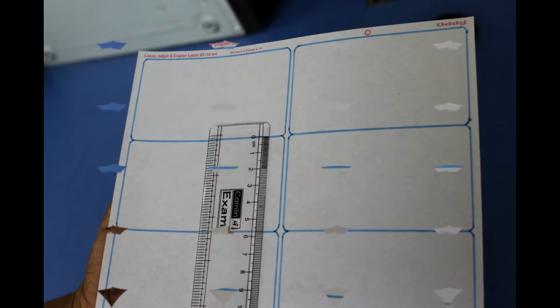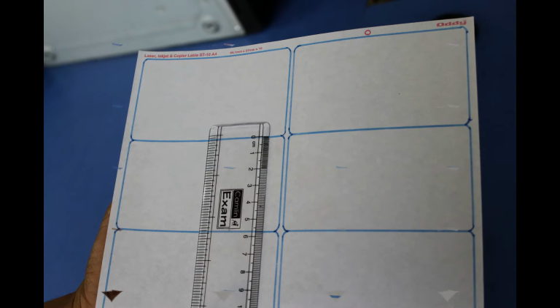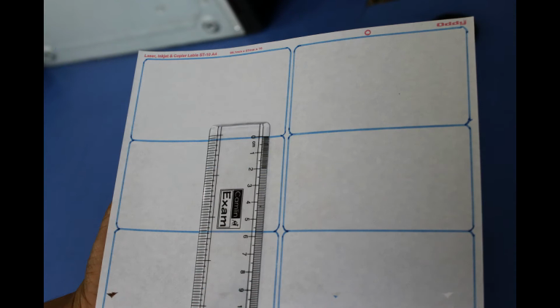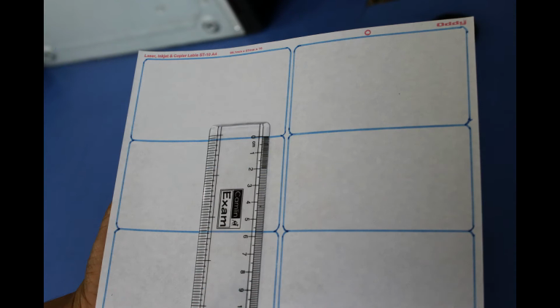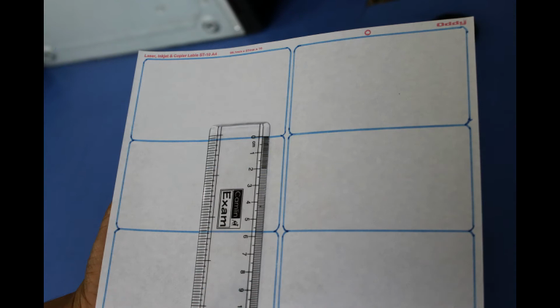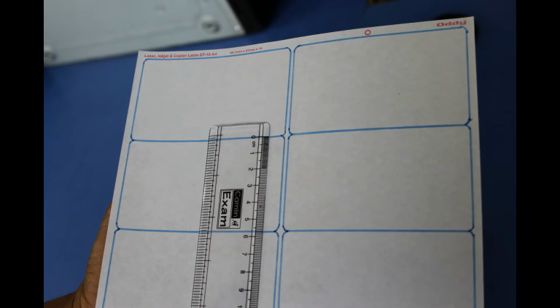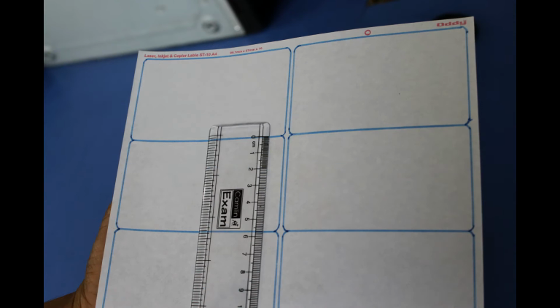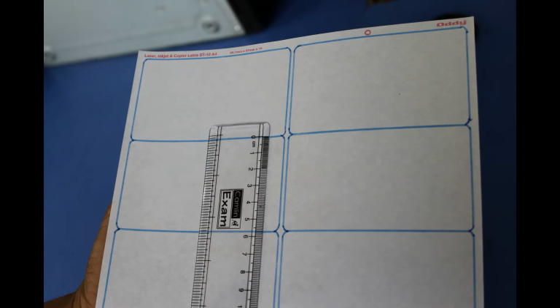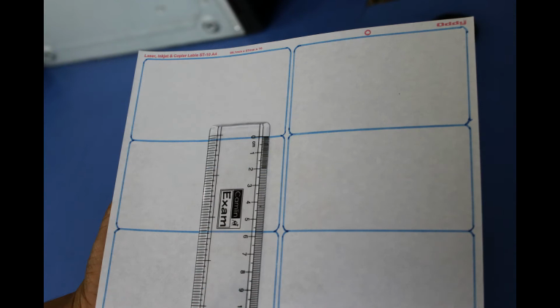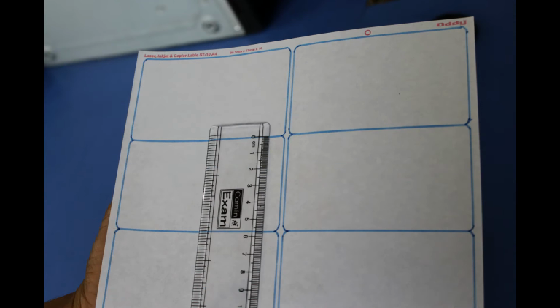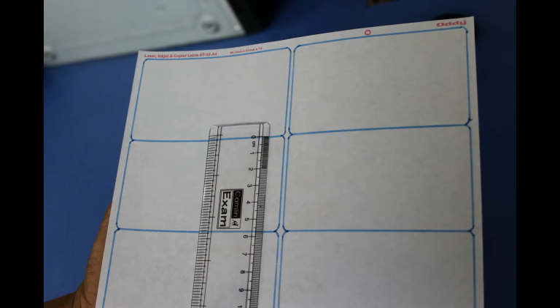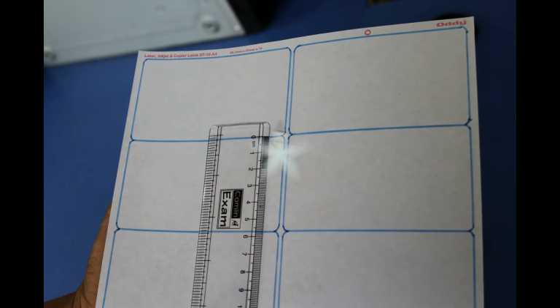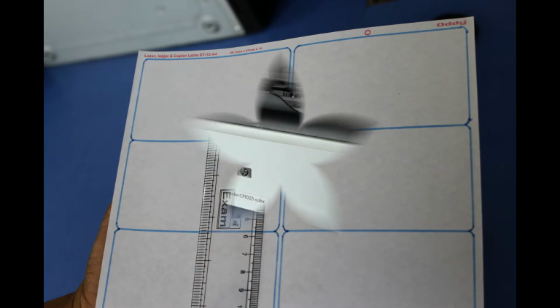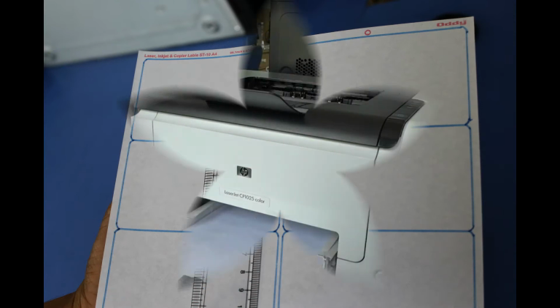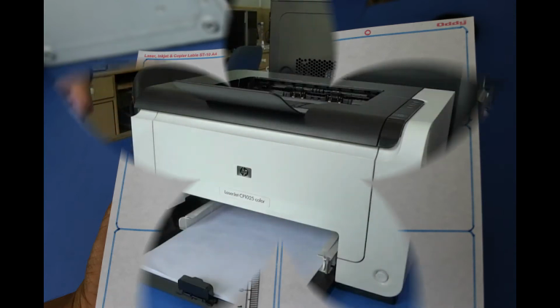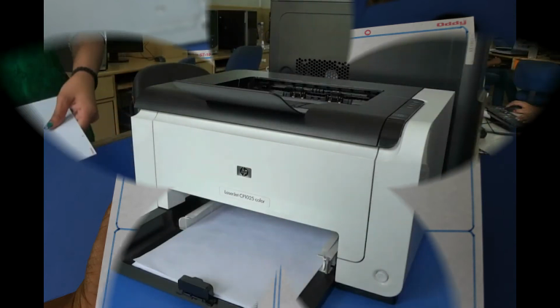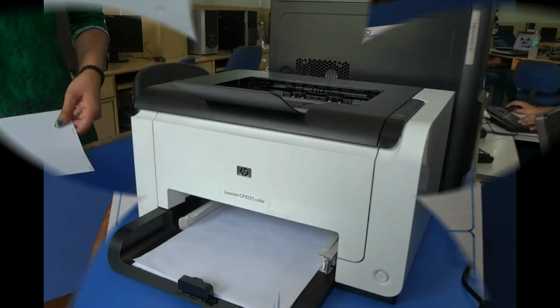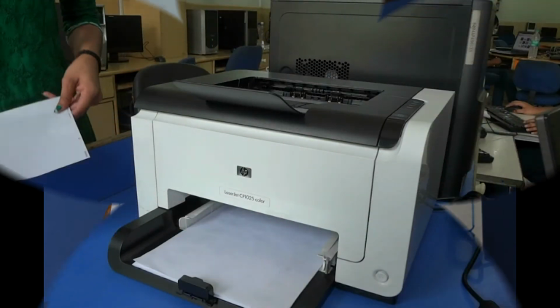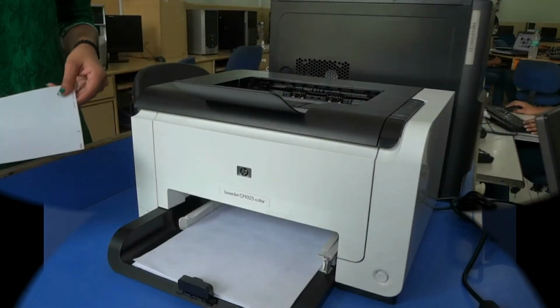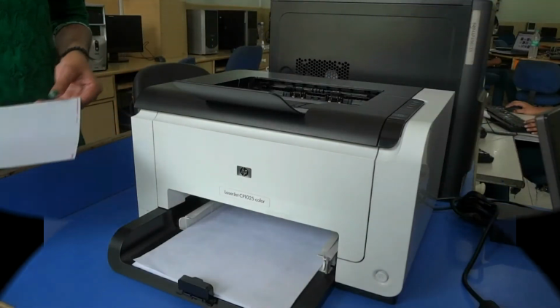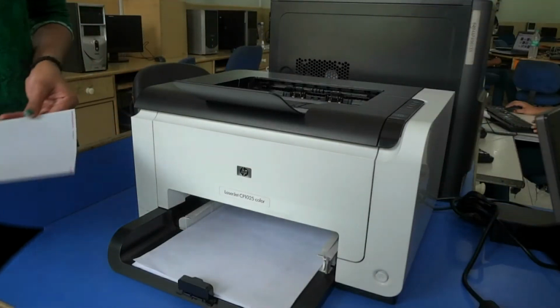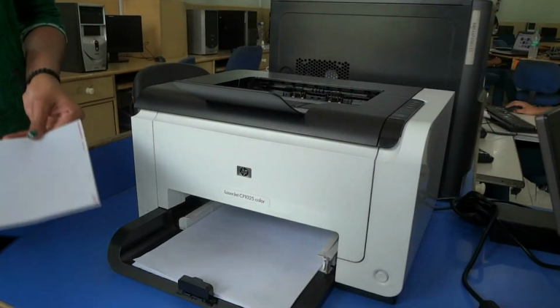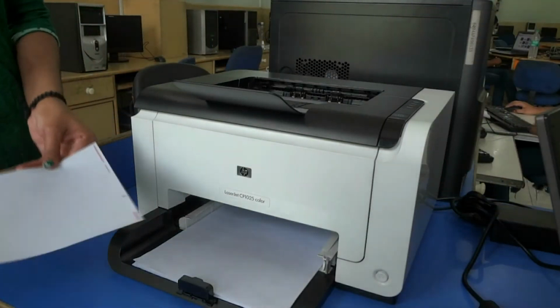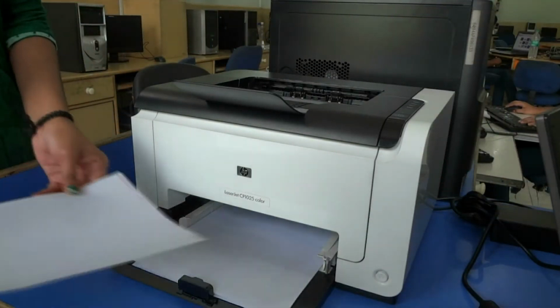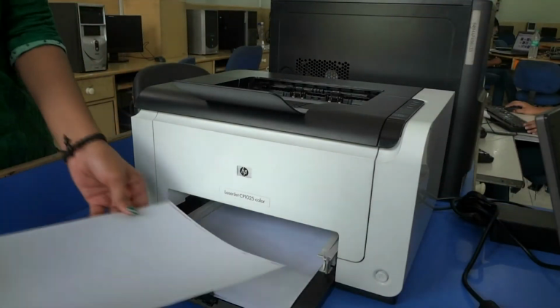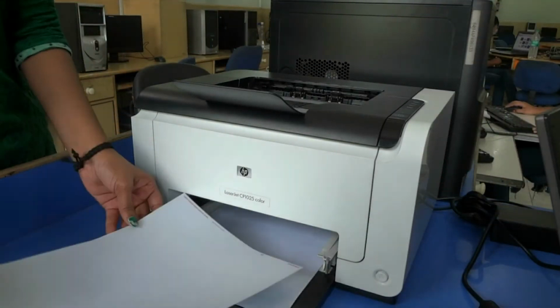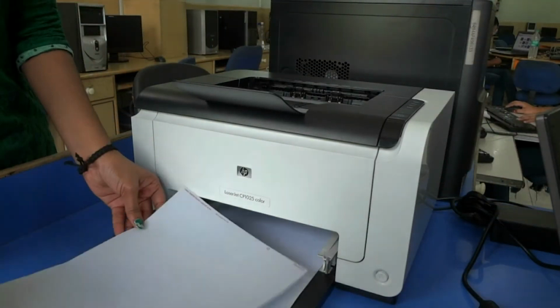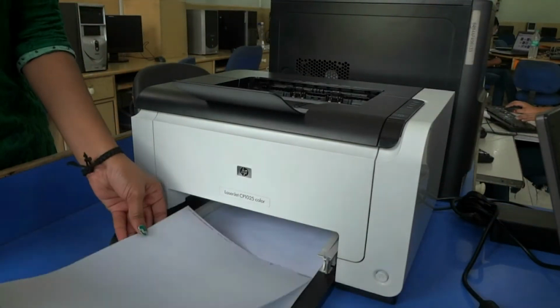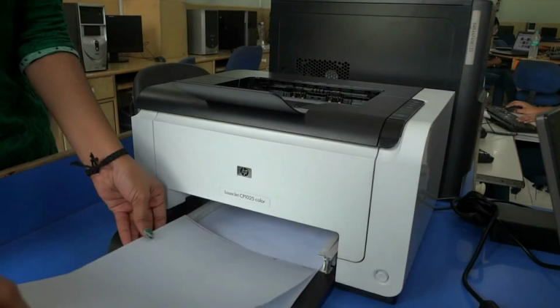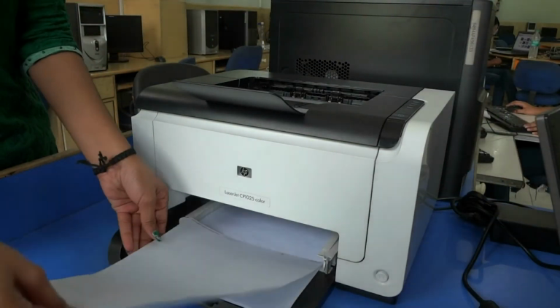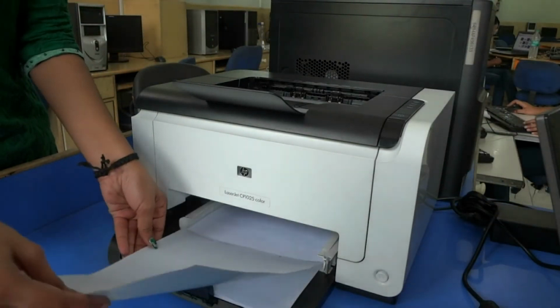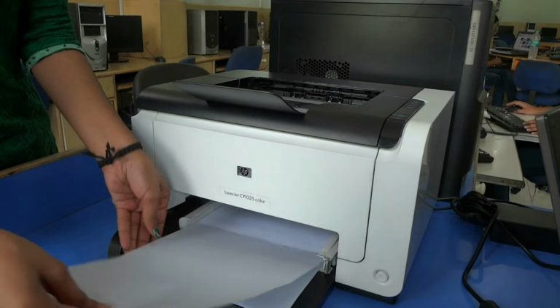Measure the dimensions of the label. Adjust the sheets in the printer.